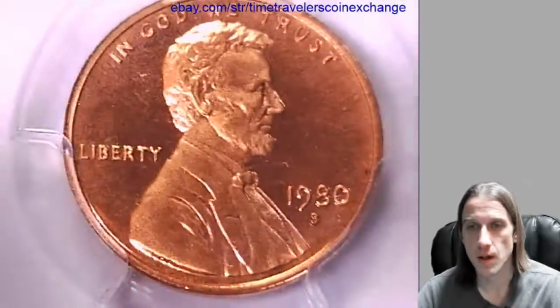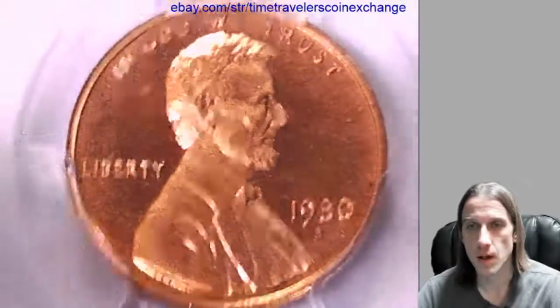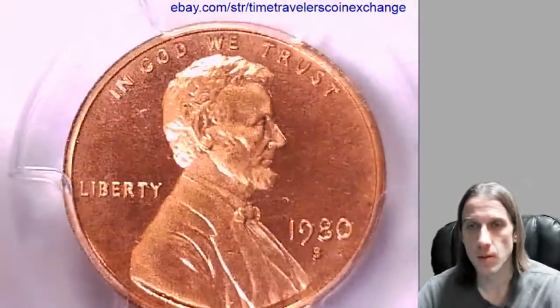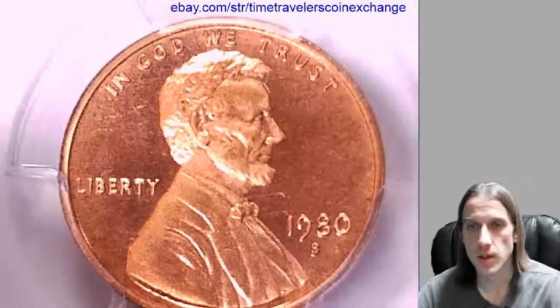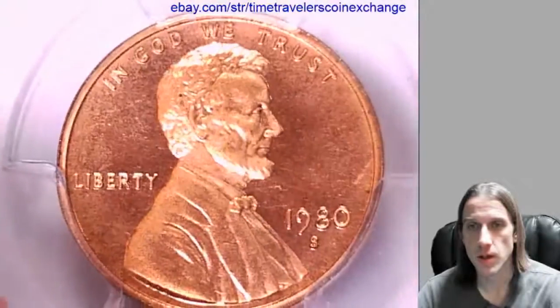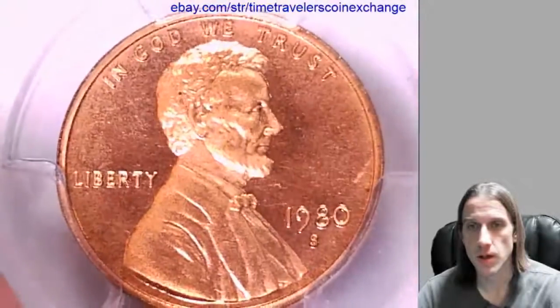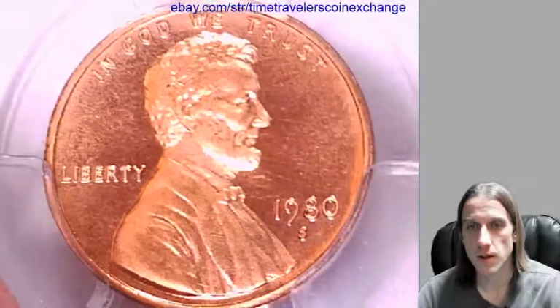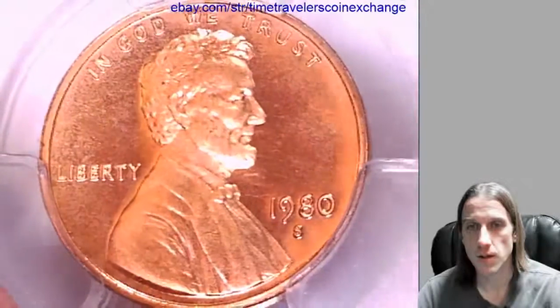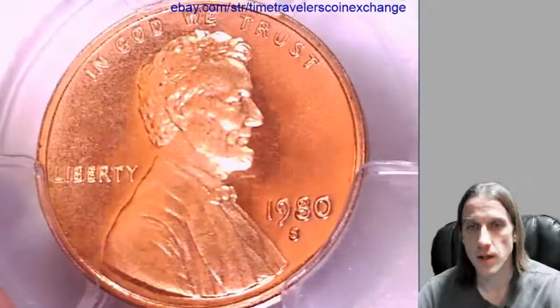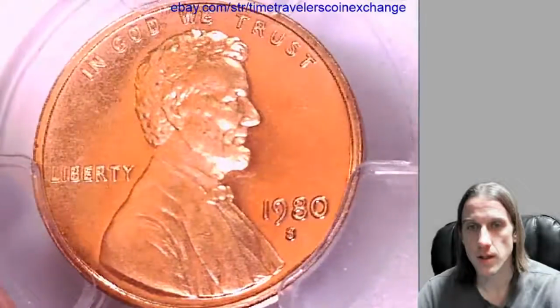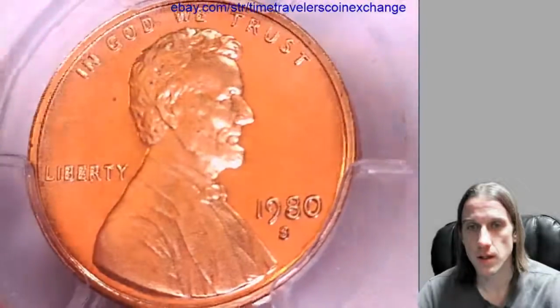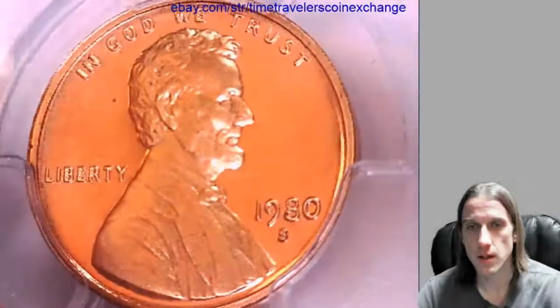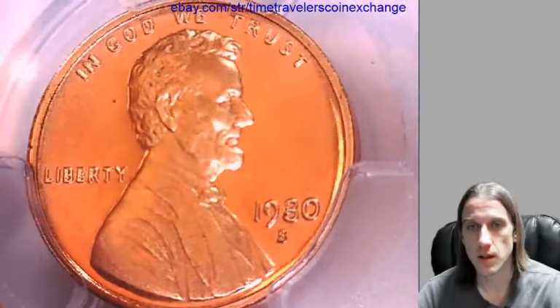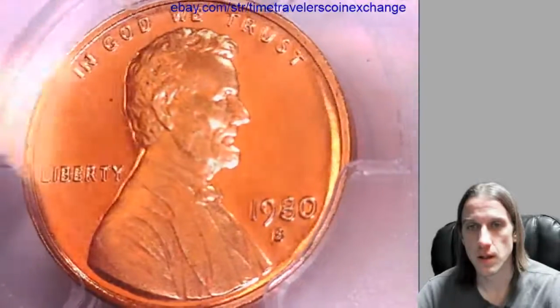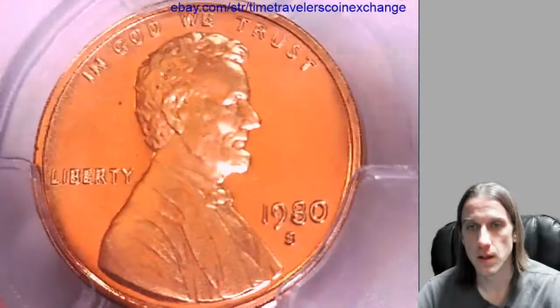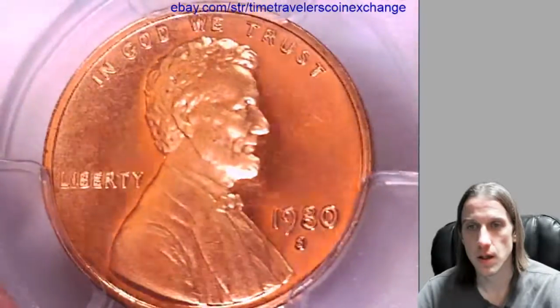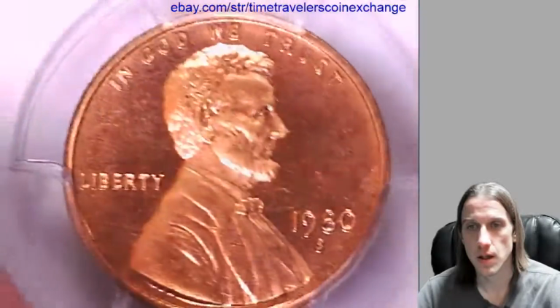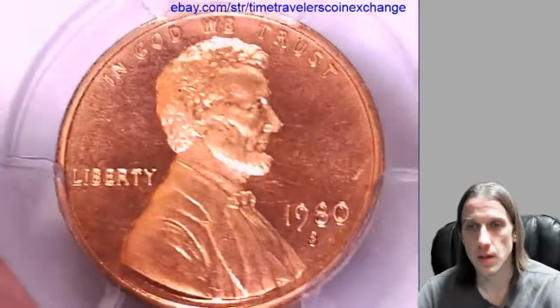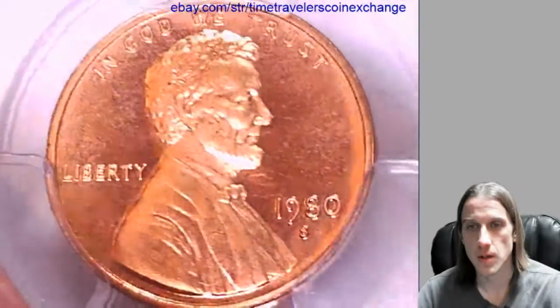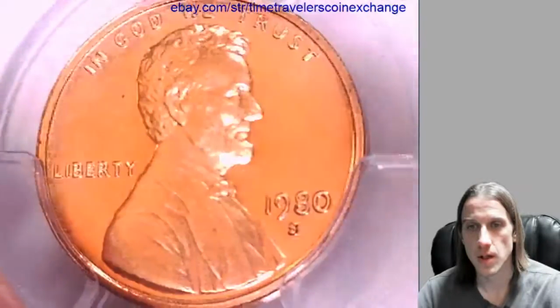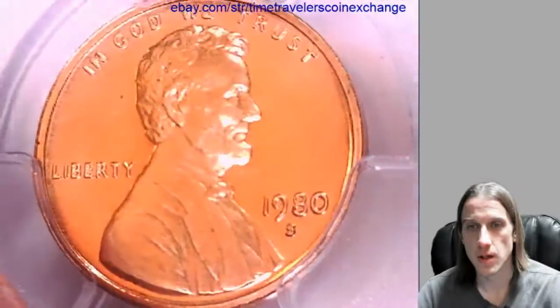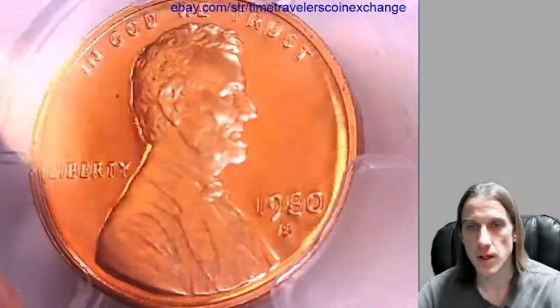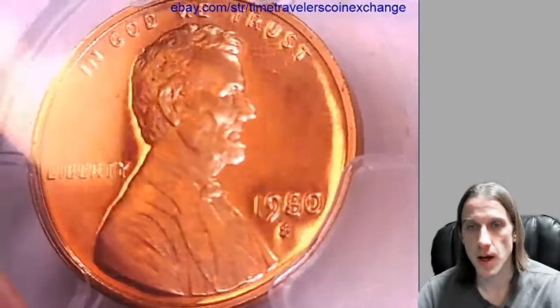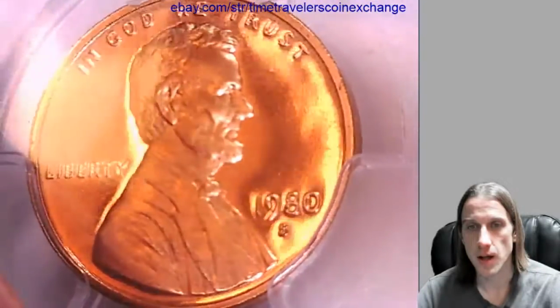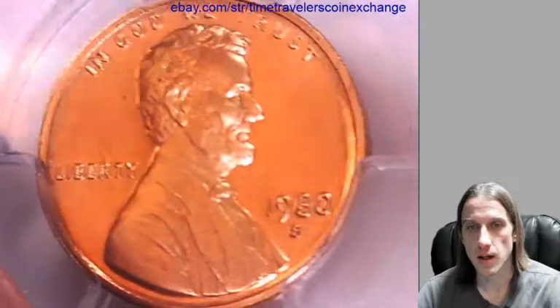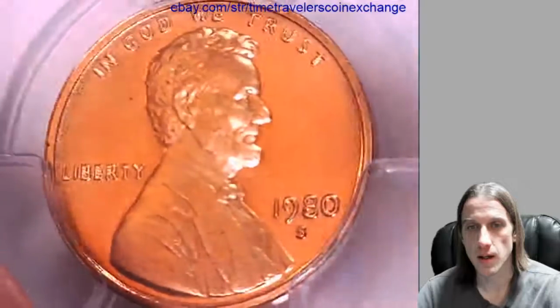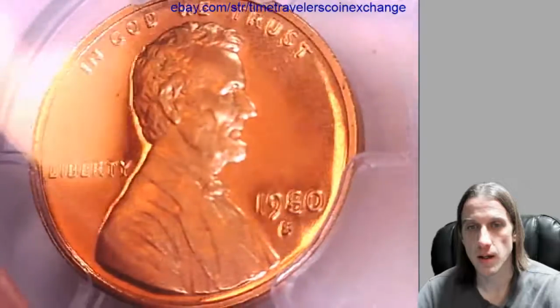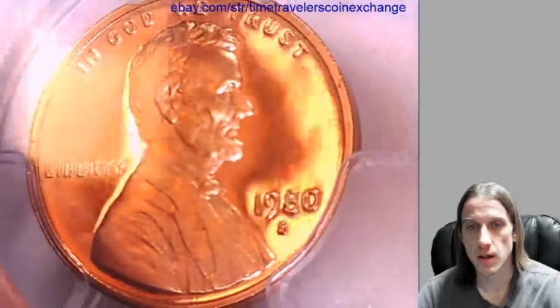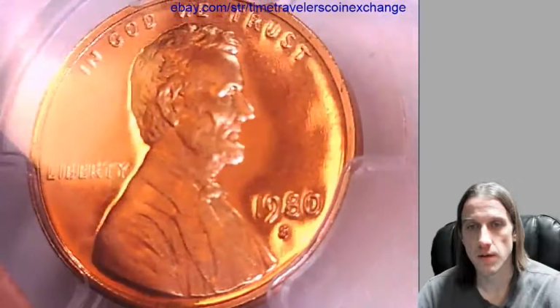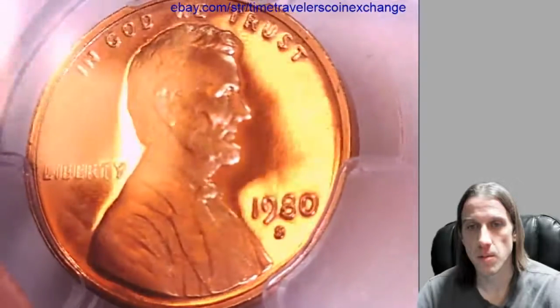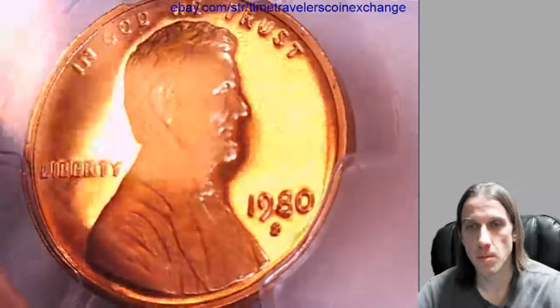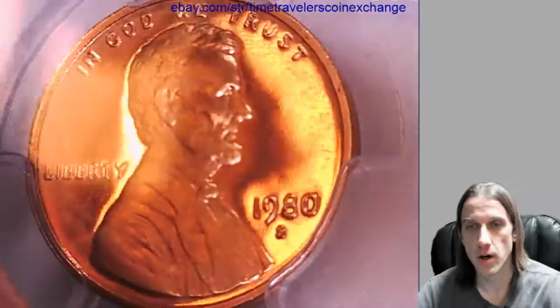We'll take a look at the front. We'll take a look at the back of the memorial.